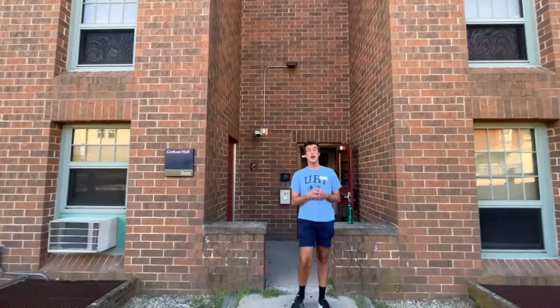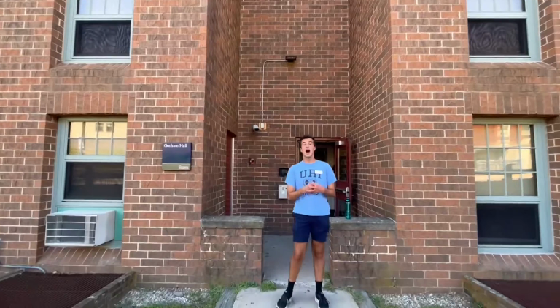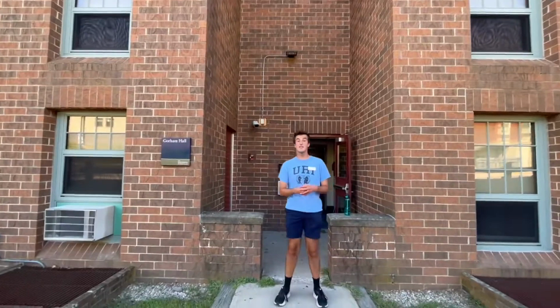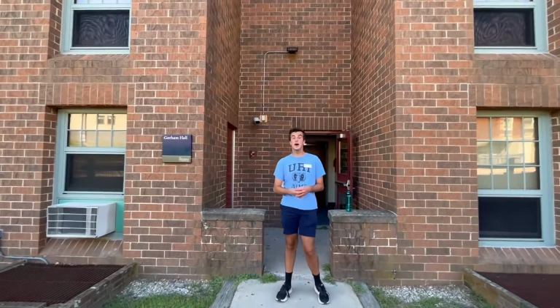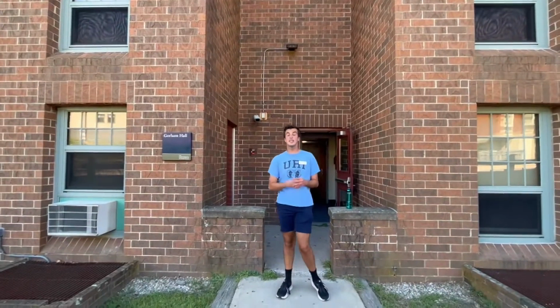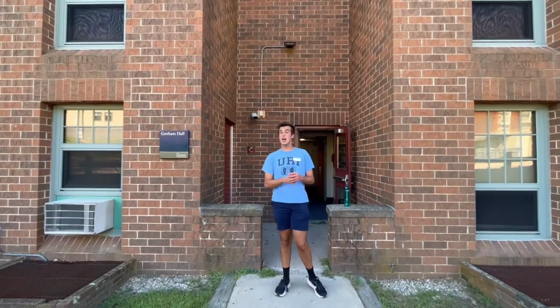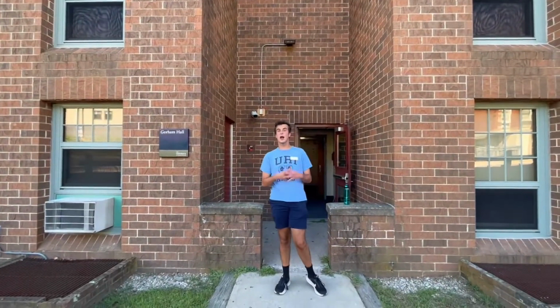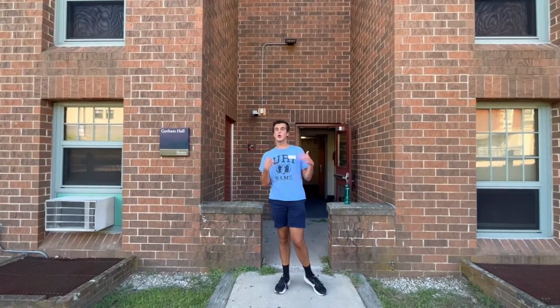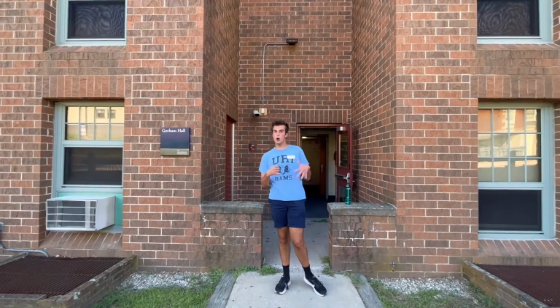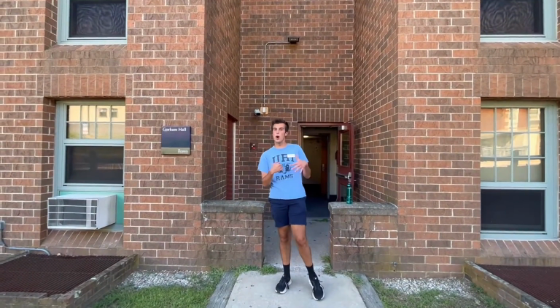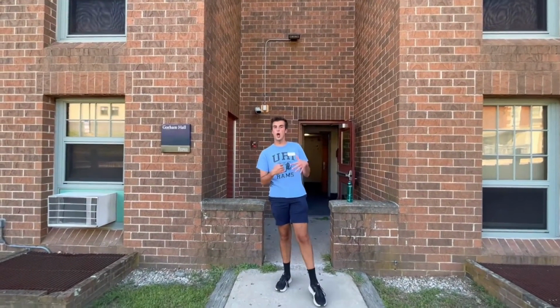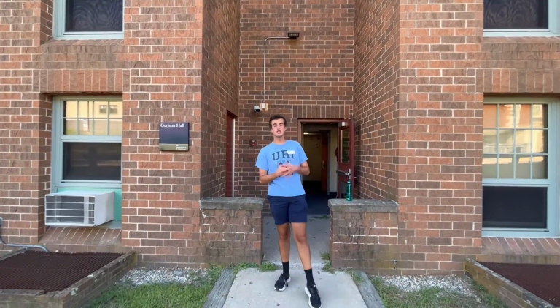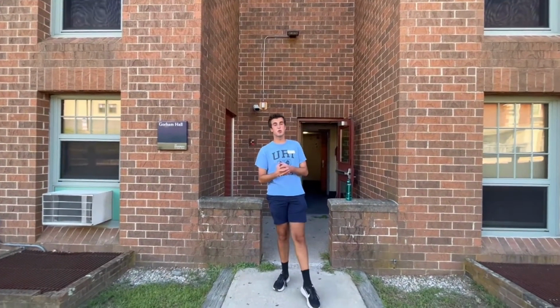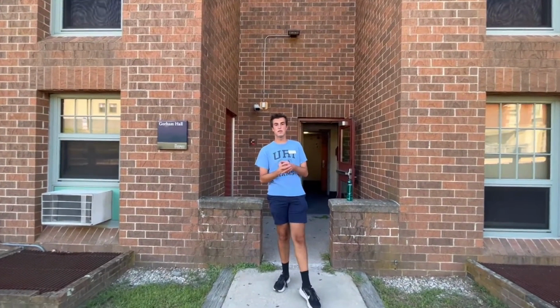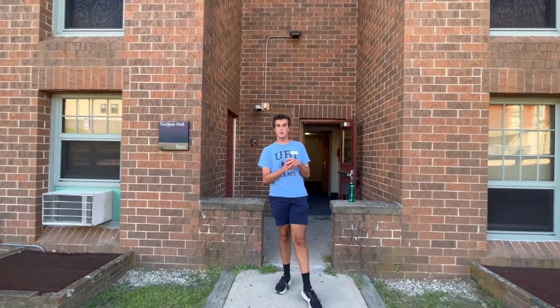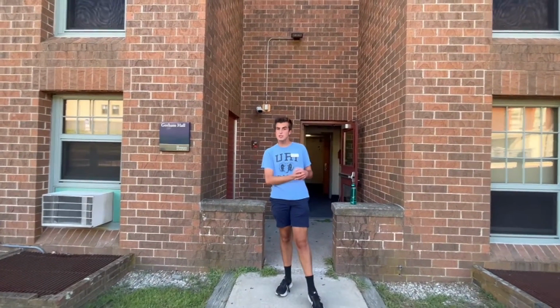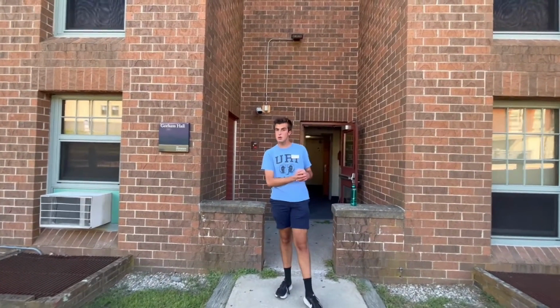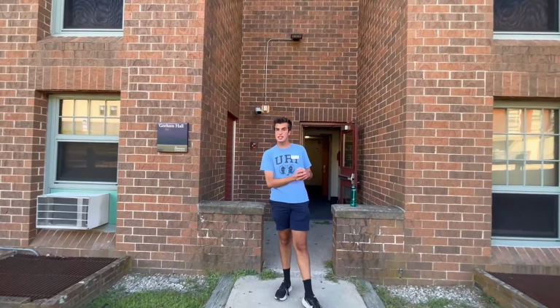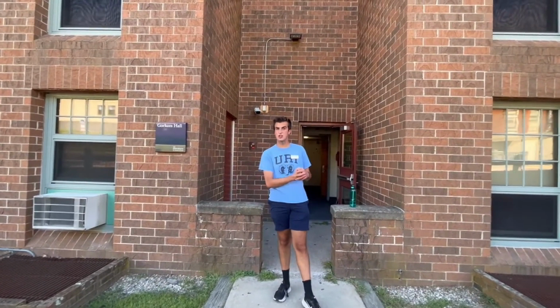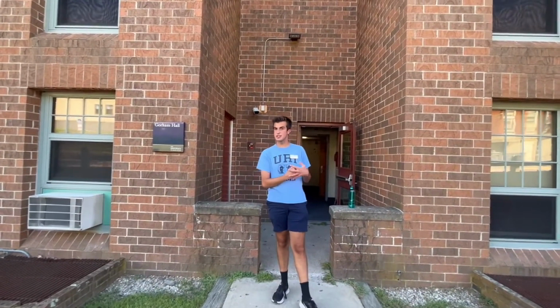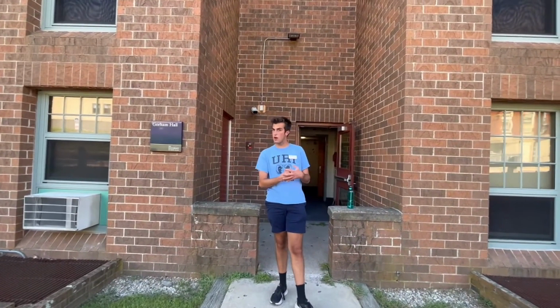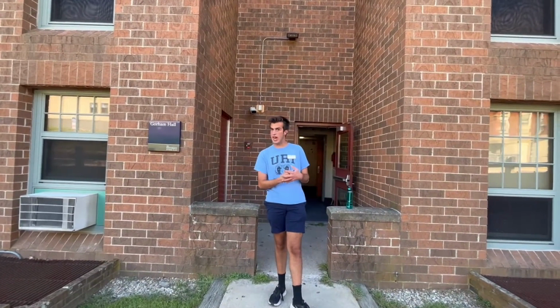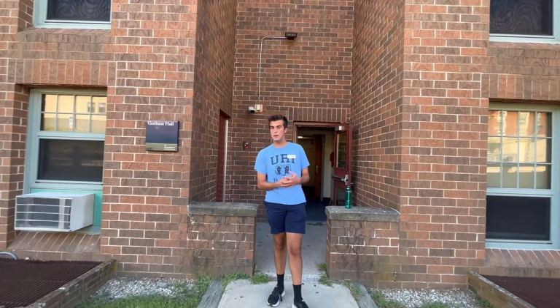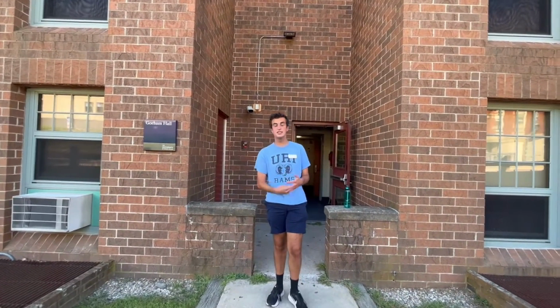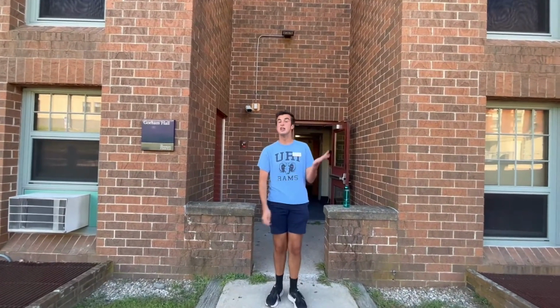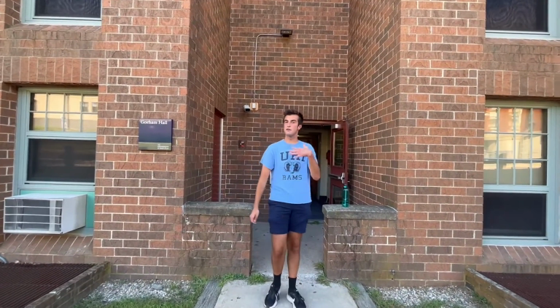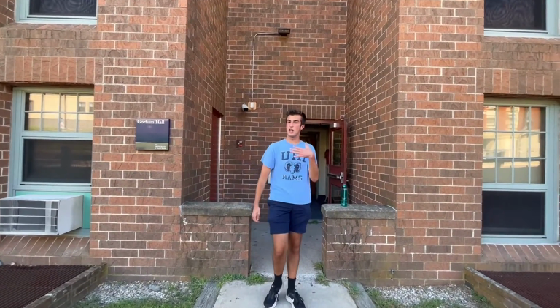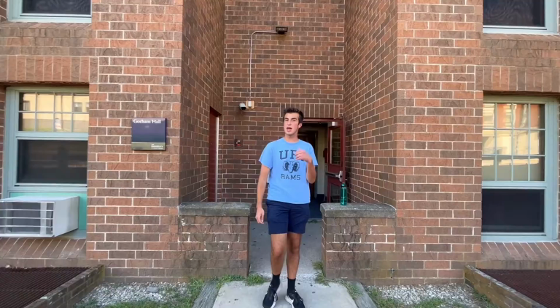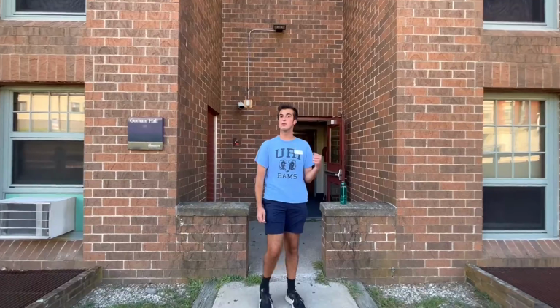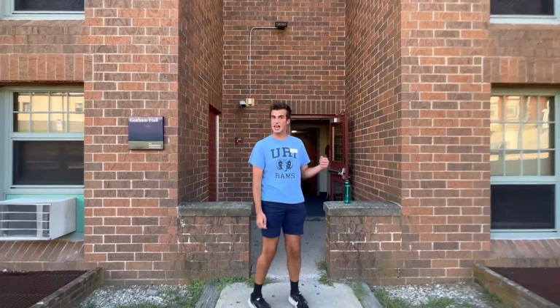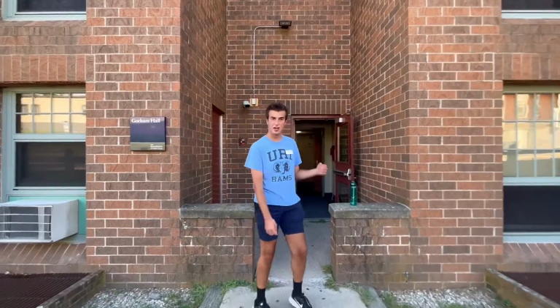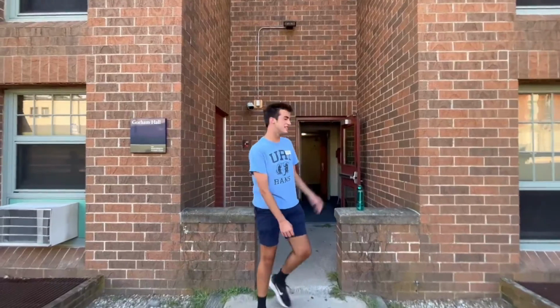Hi everybody, today we're at Gorham Hall, which is one of our first-year residence halls here on campus. So follow me, we'll take a look inside.